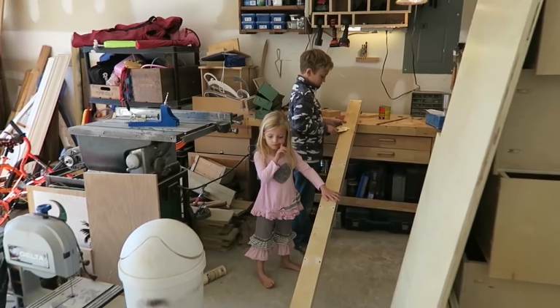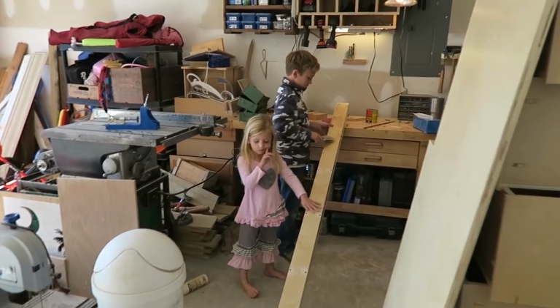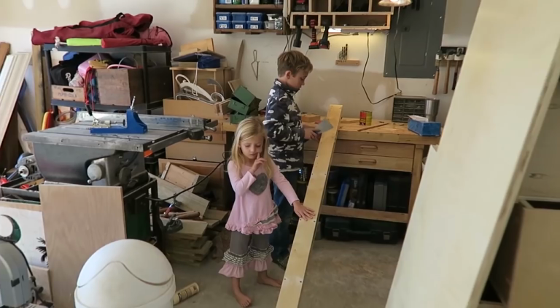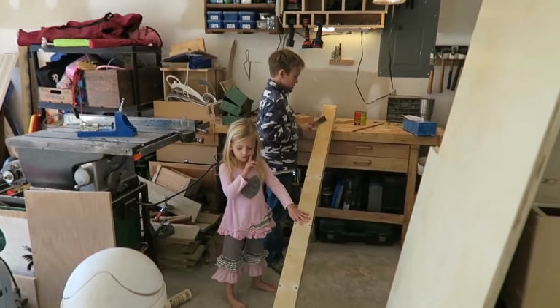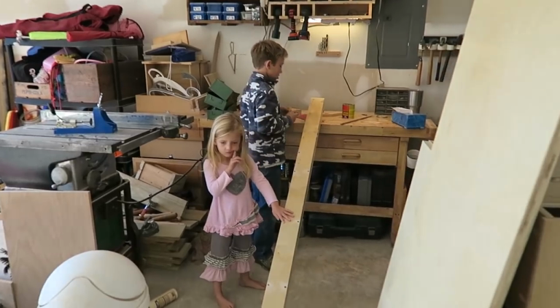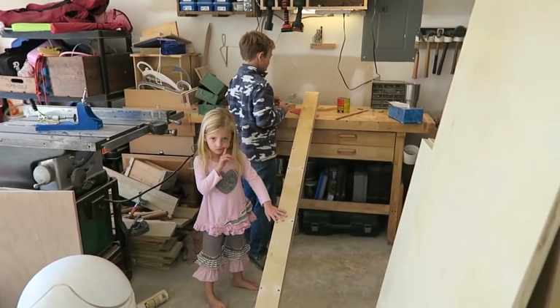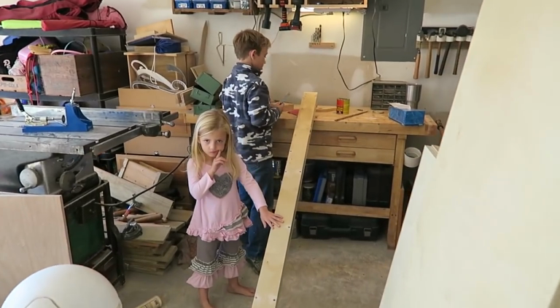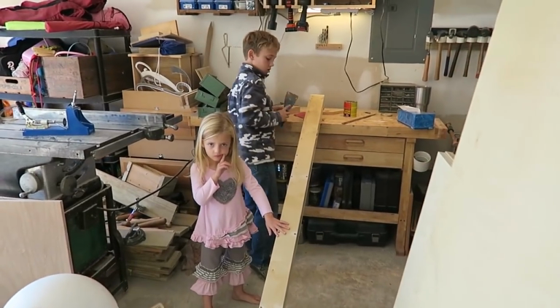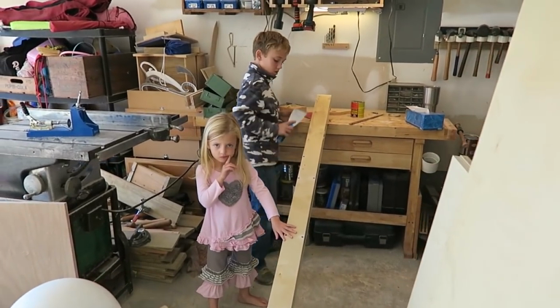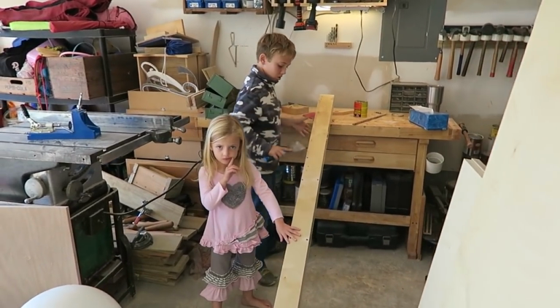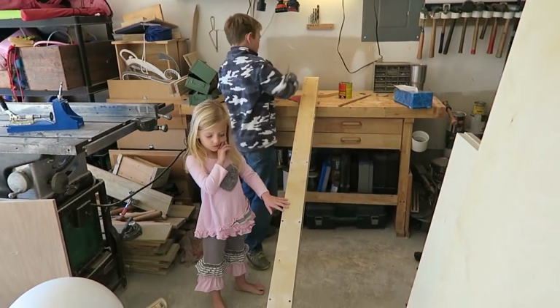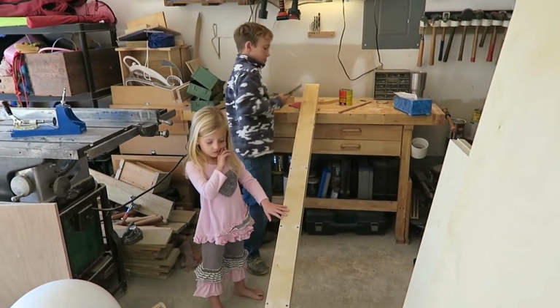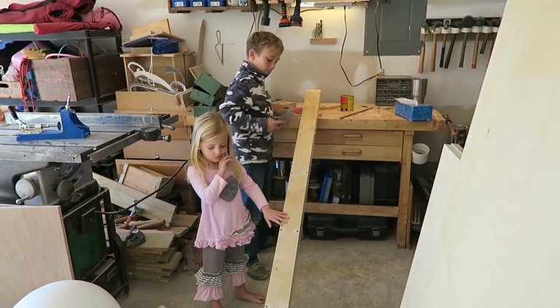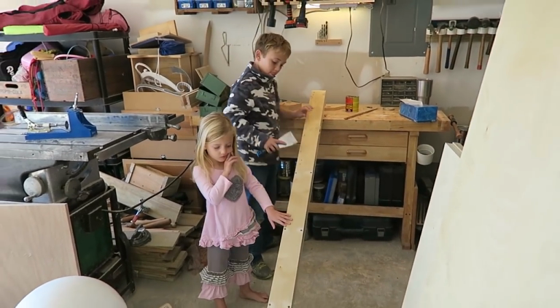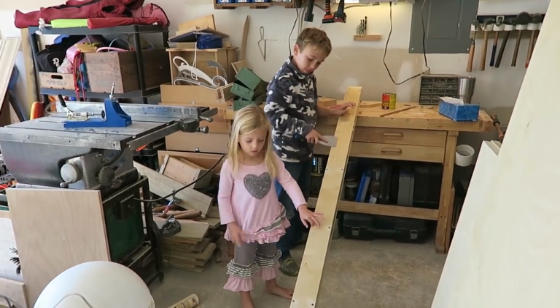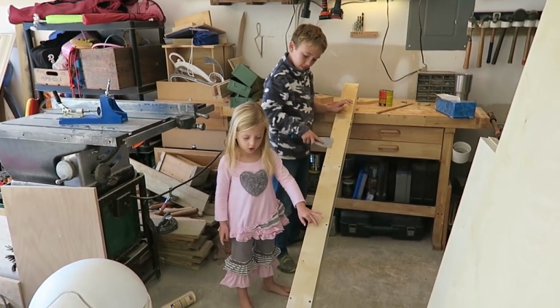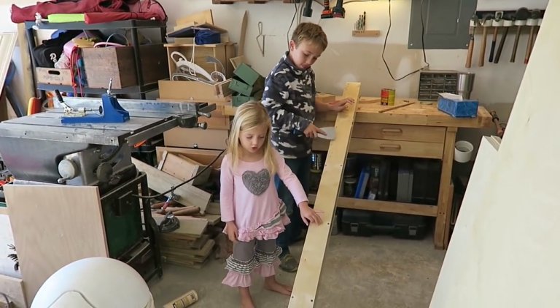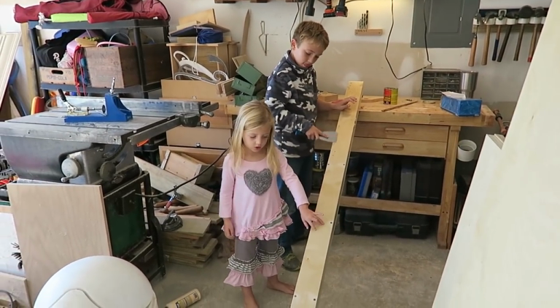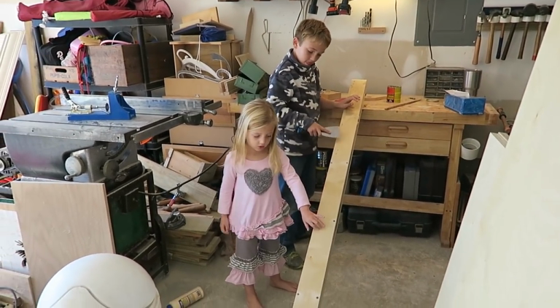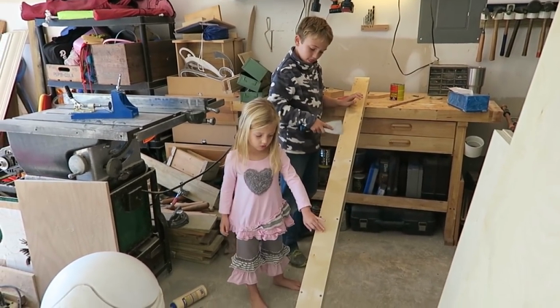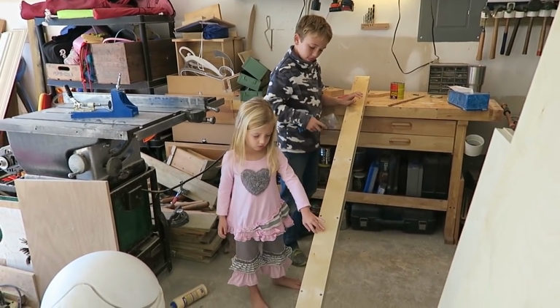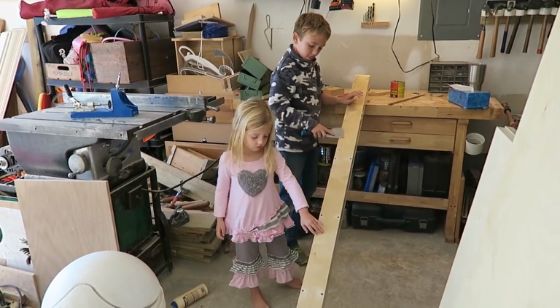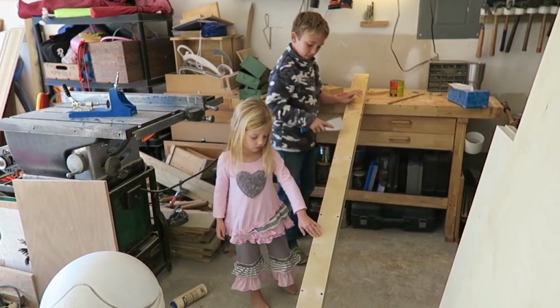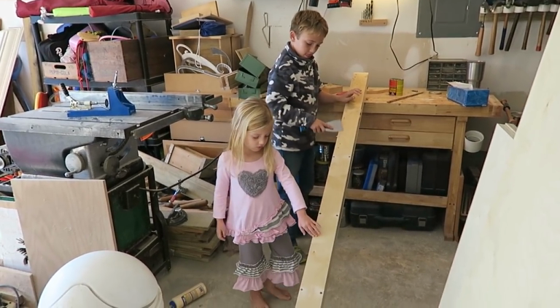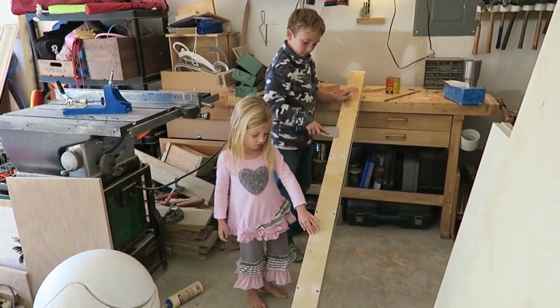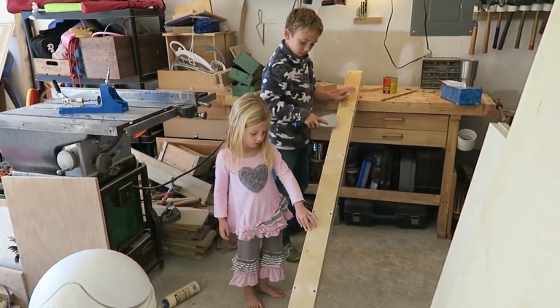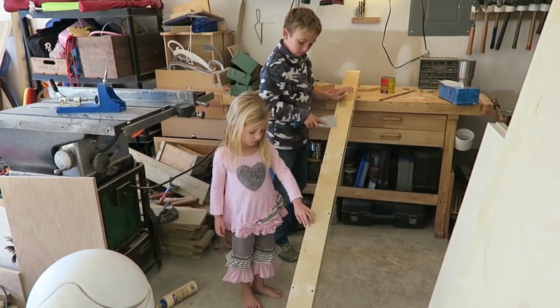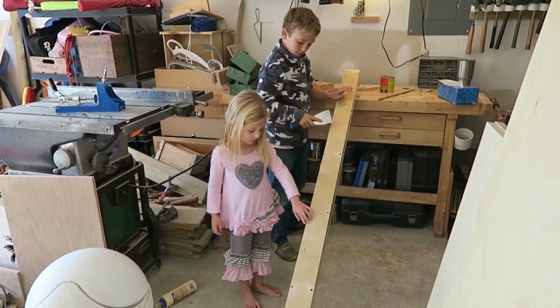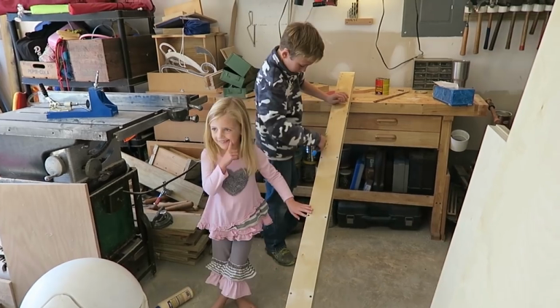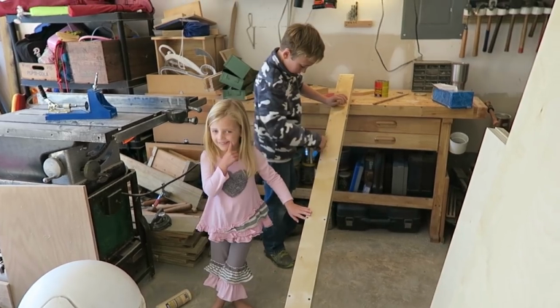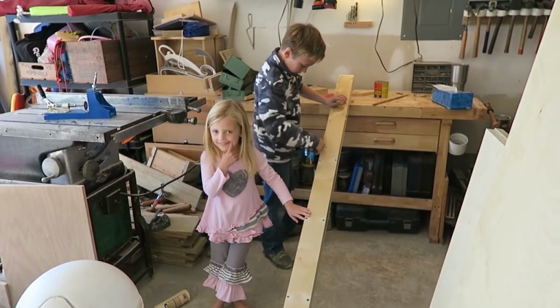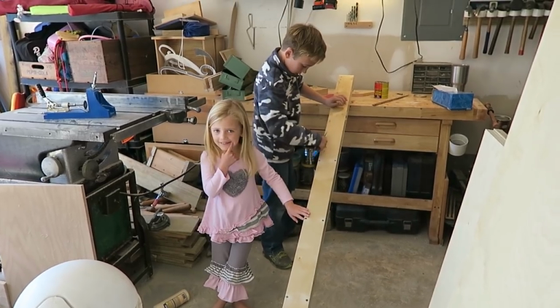It's a family affair here, everyone's helping. What are you doing, Whitney? You say supervising — that means you're in charge.